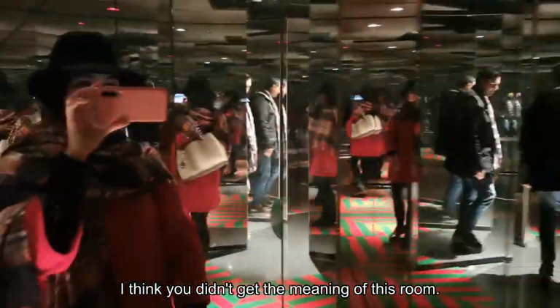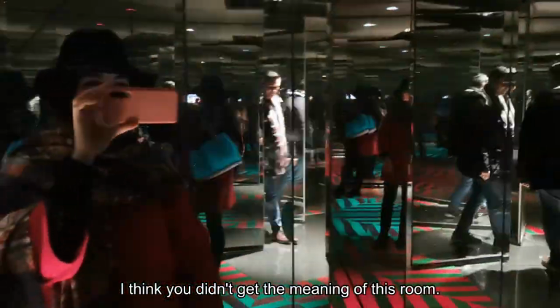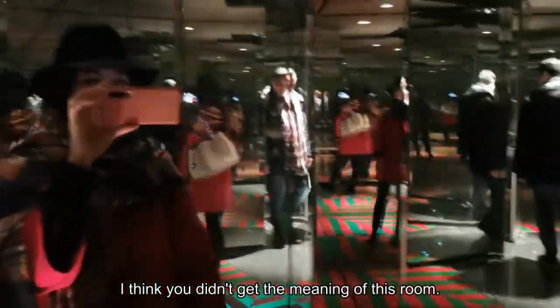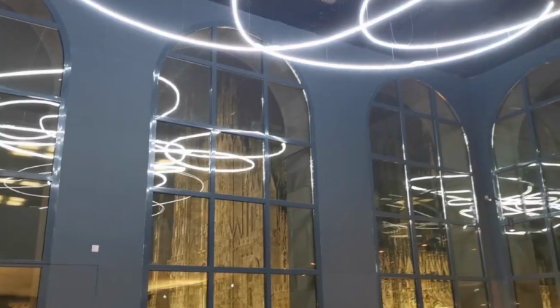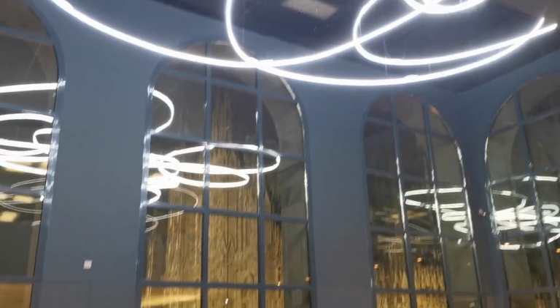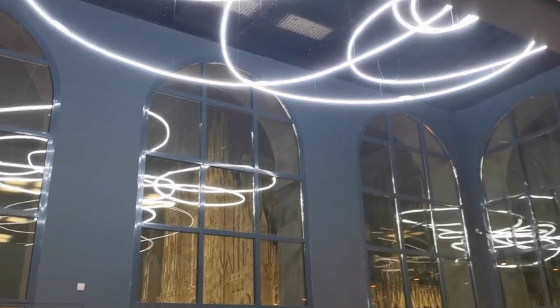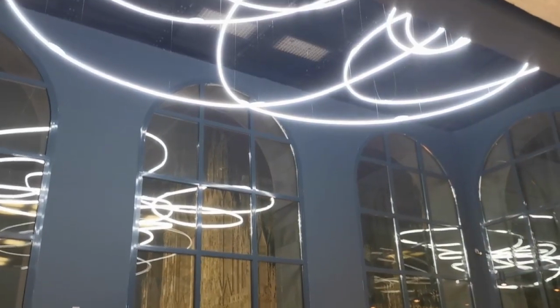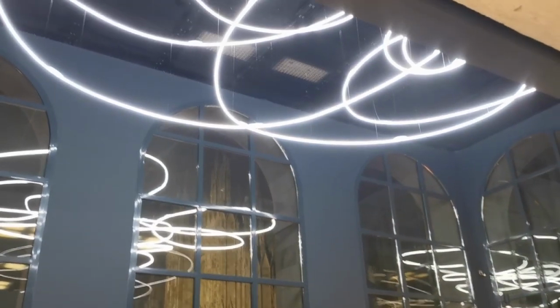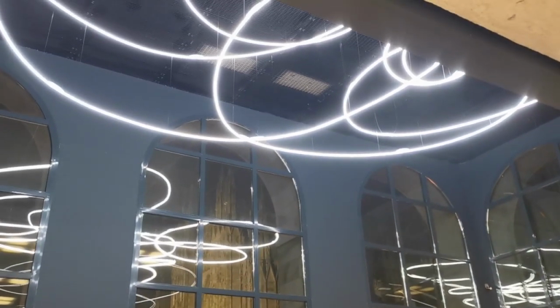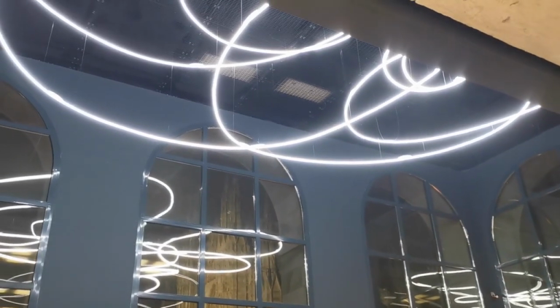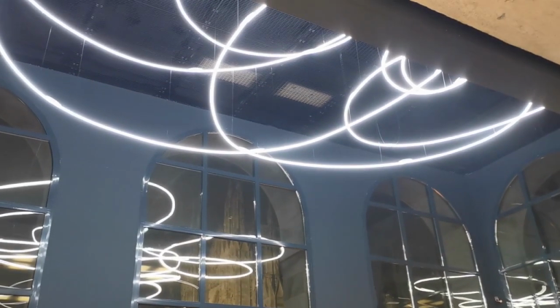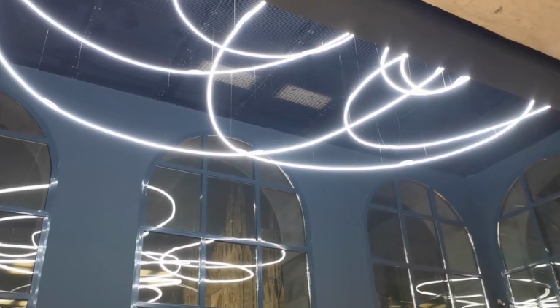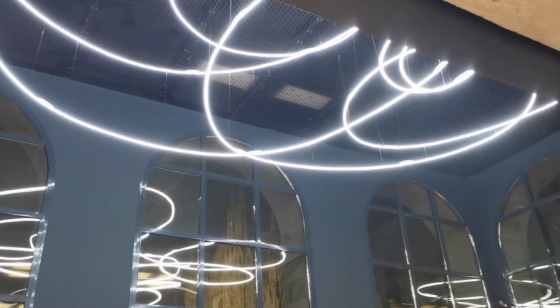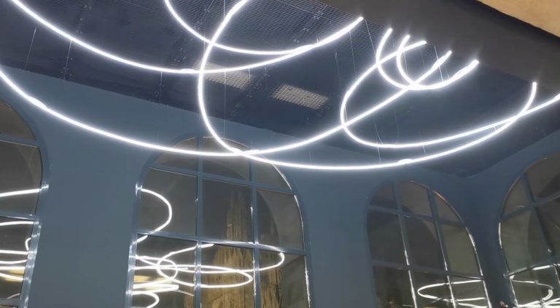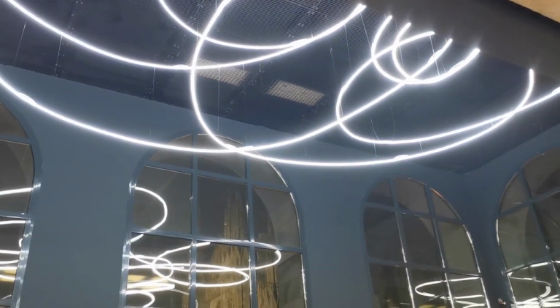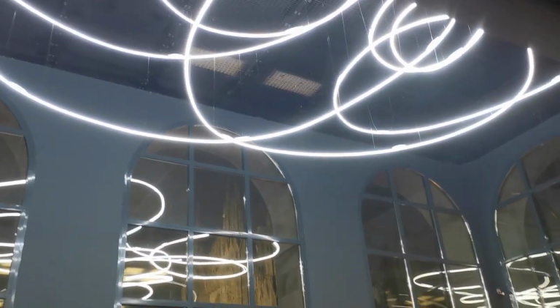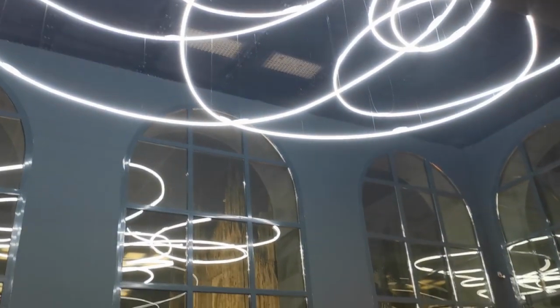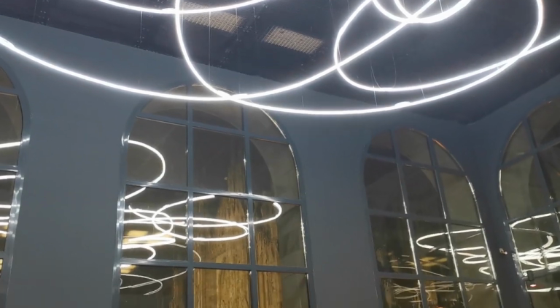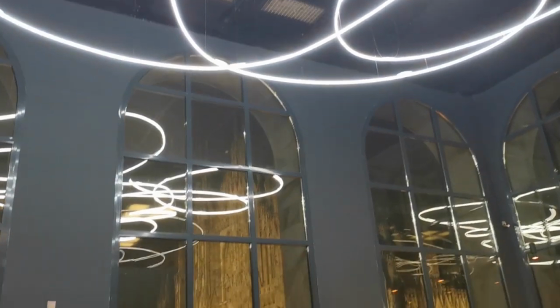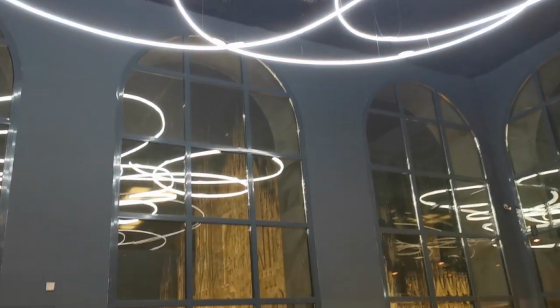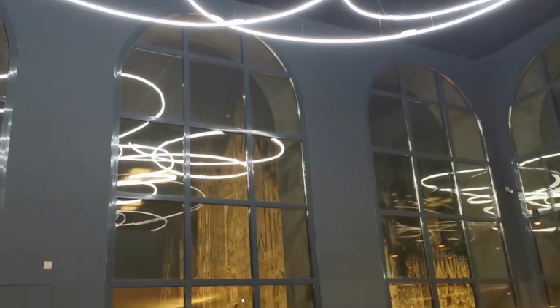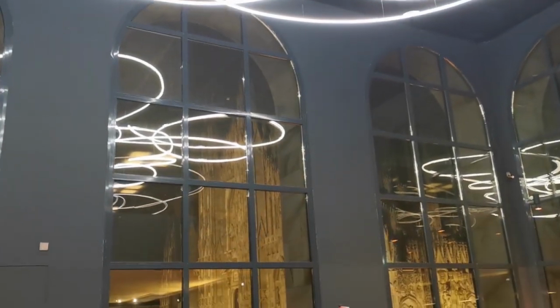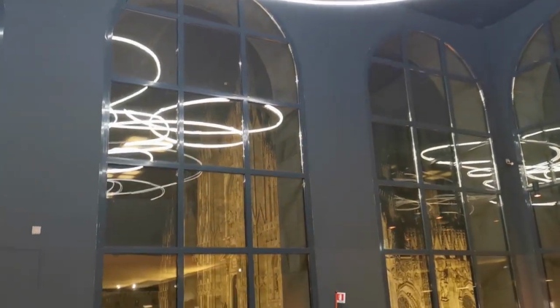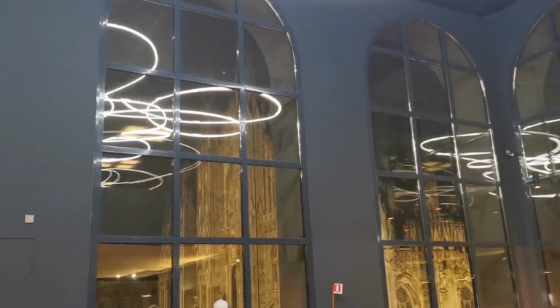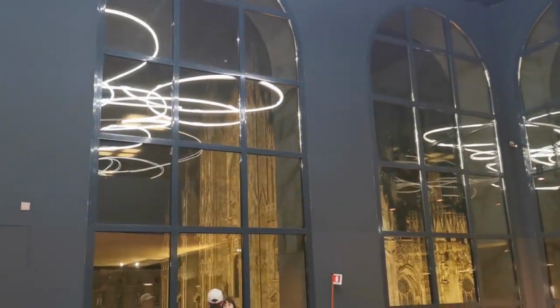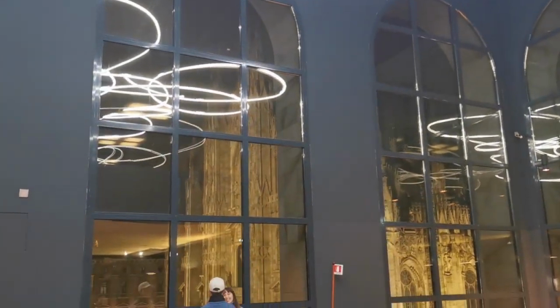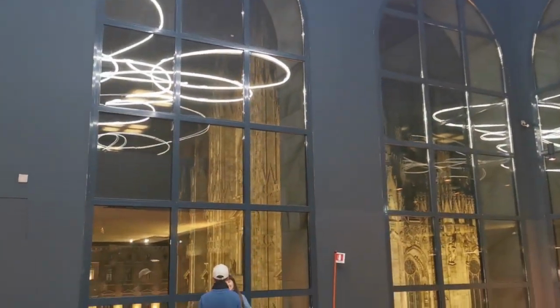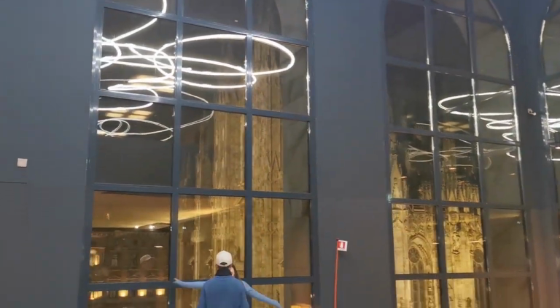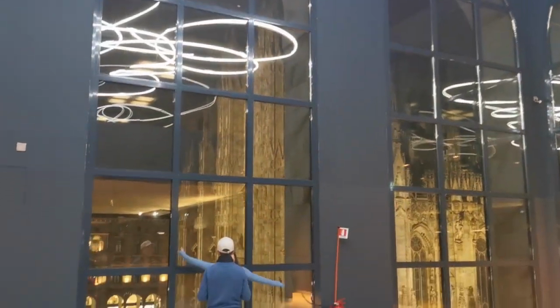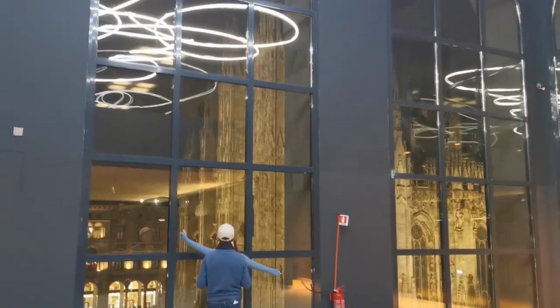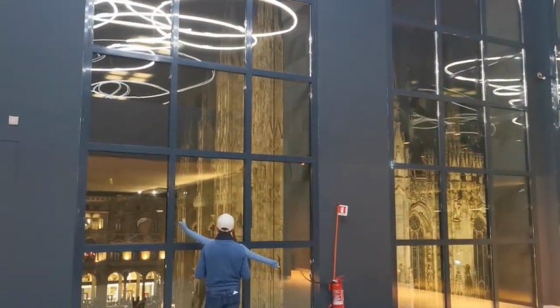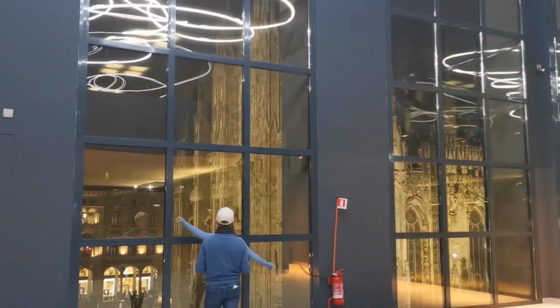On the last floor there is a light installation by Lucio Fontana and then the view on the Duomo by night.